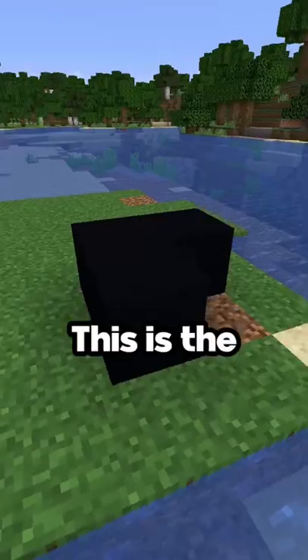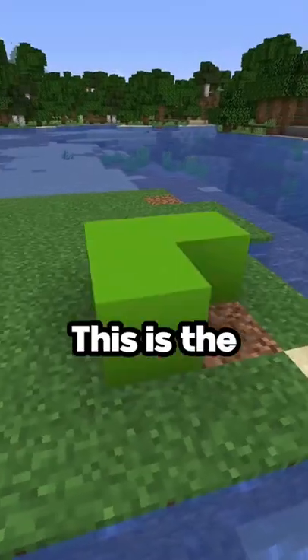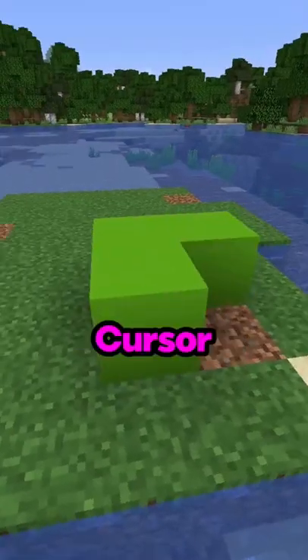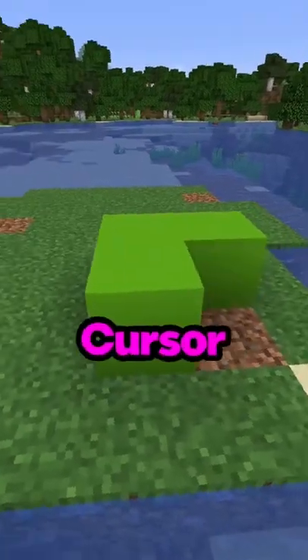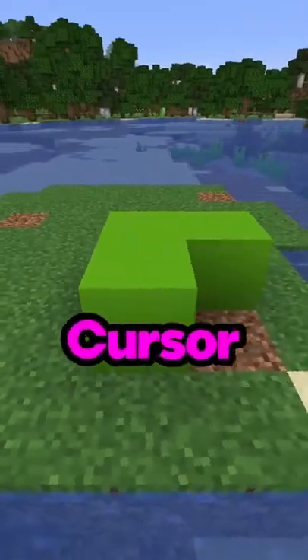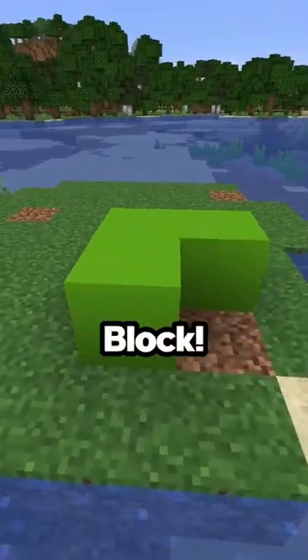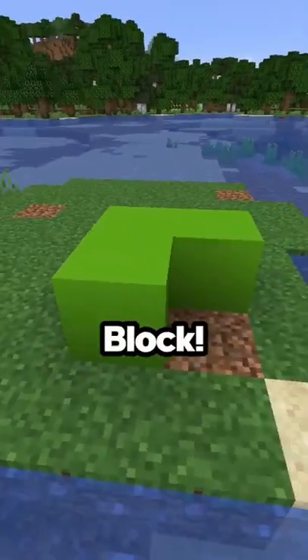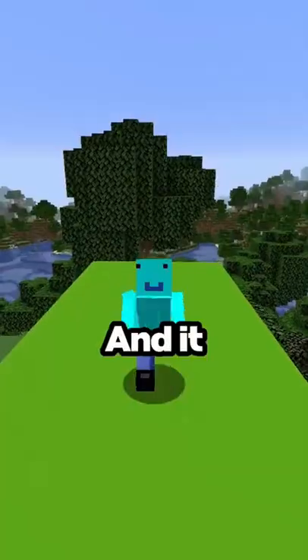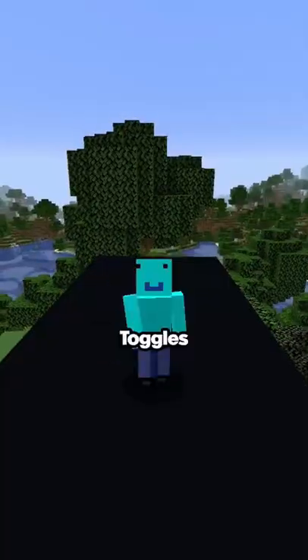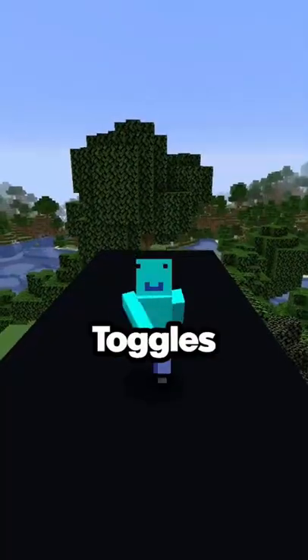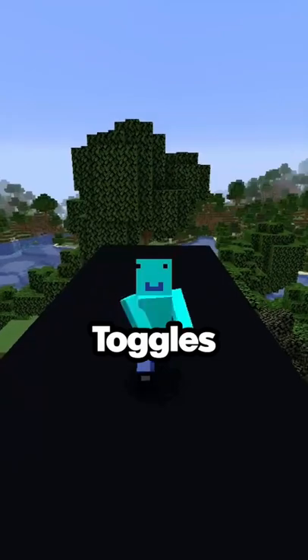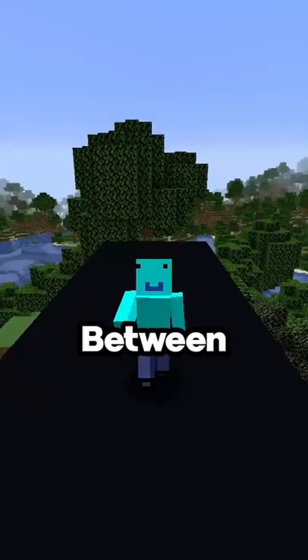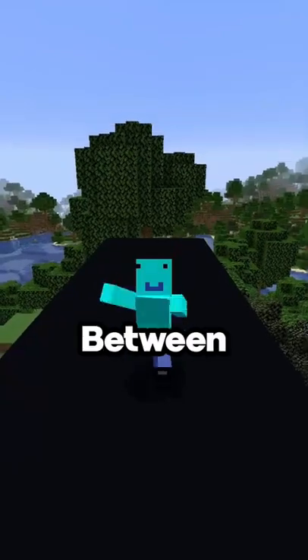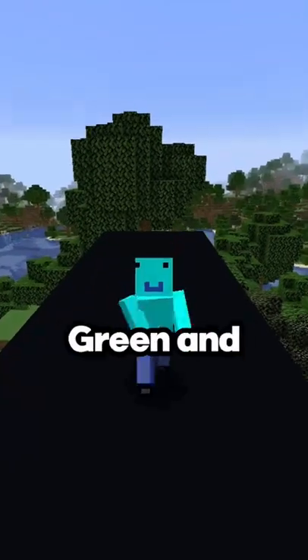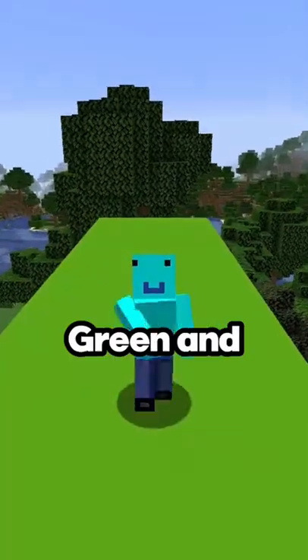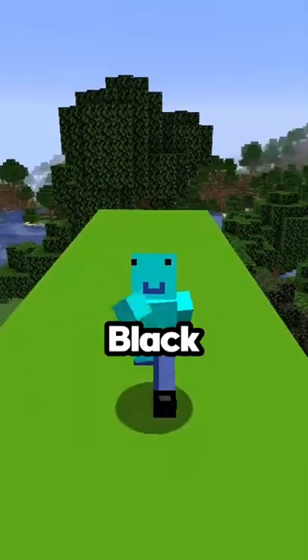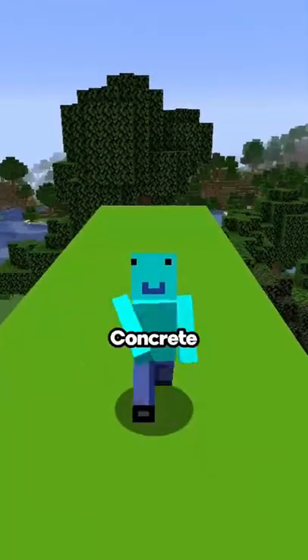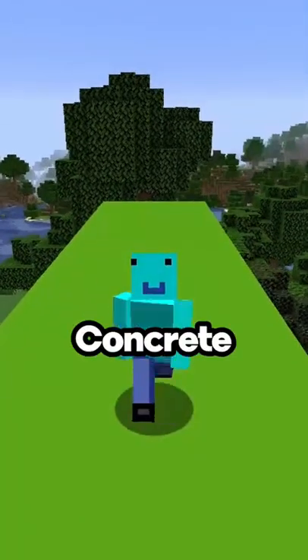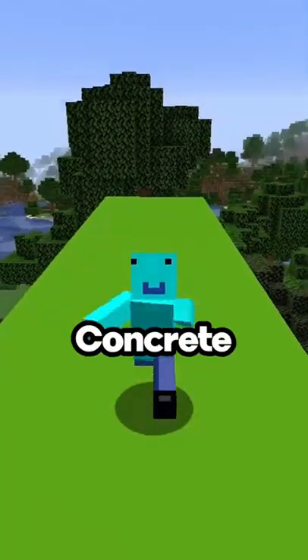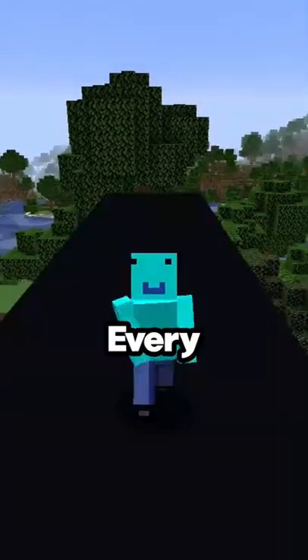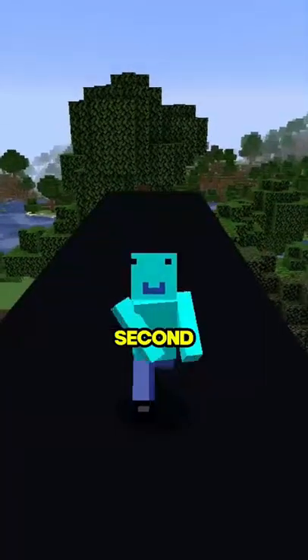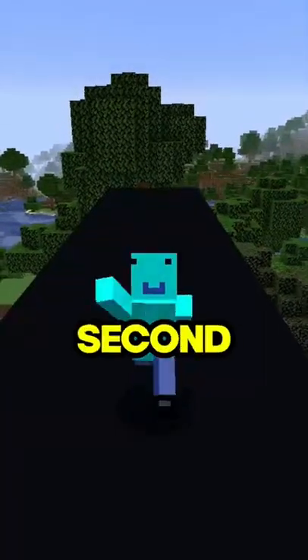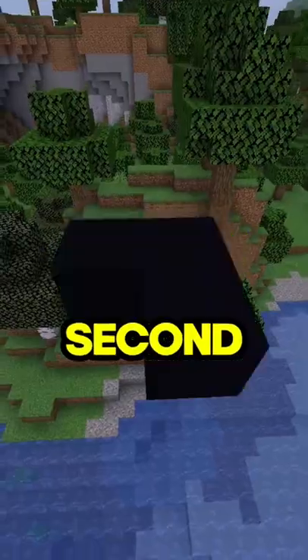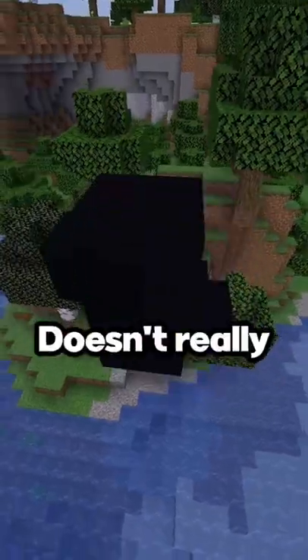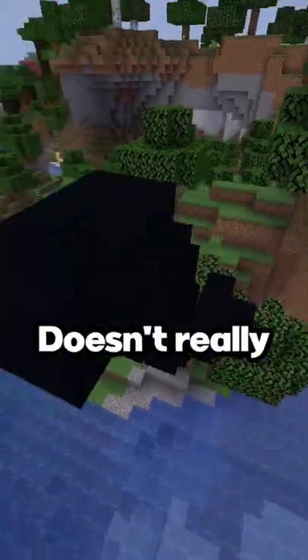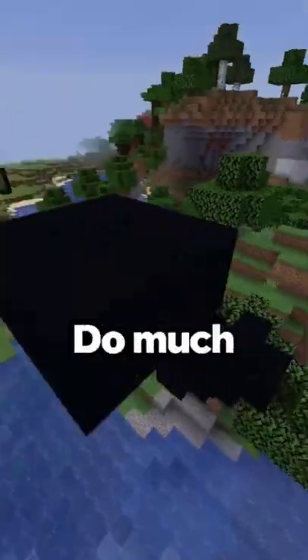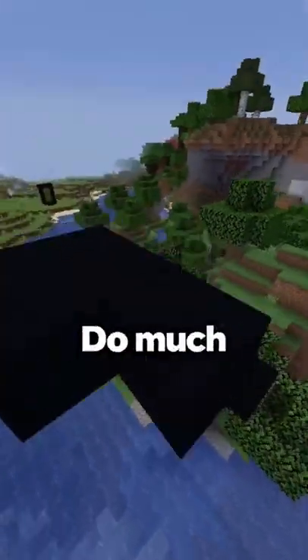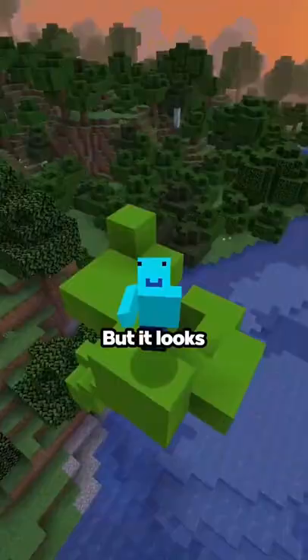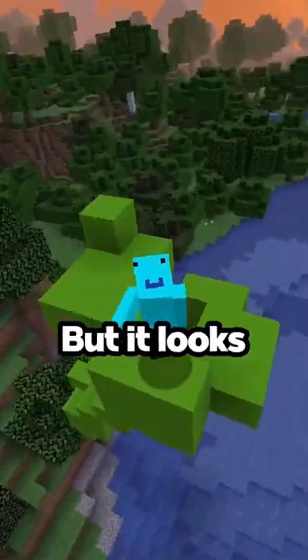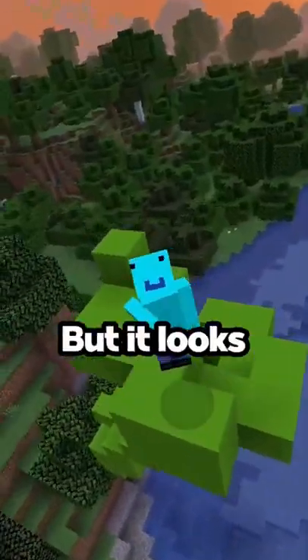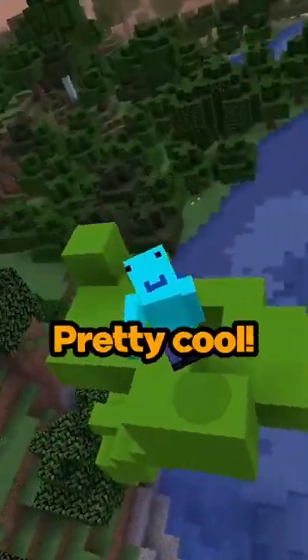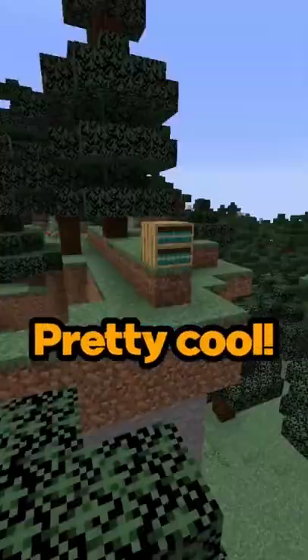This is the cursor block, and it toggles between green and black concrete every second. It doesn't really do much, but it looks pretty cool.